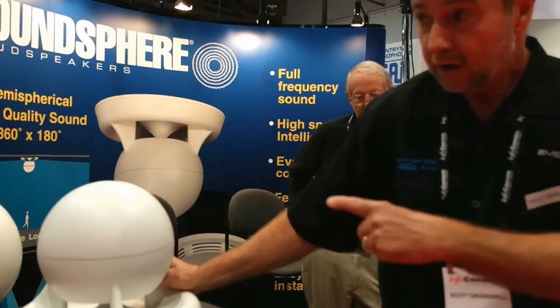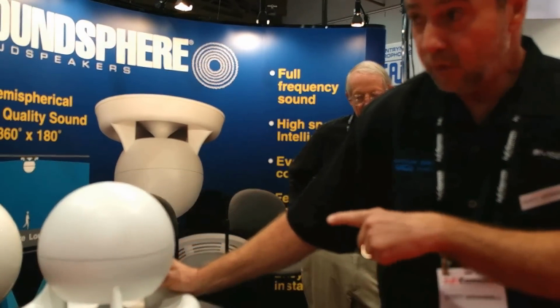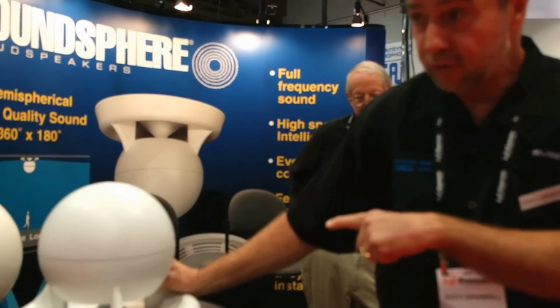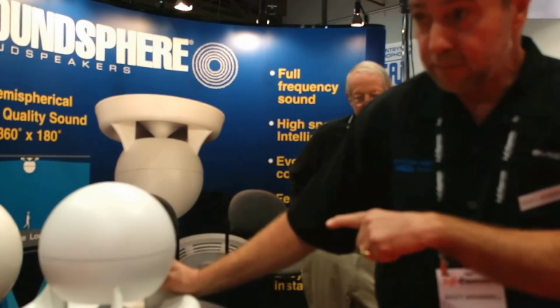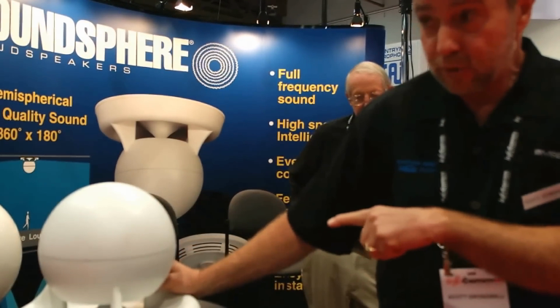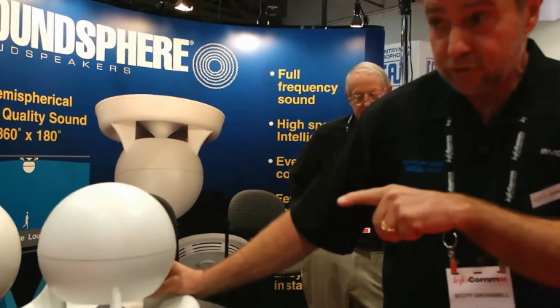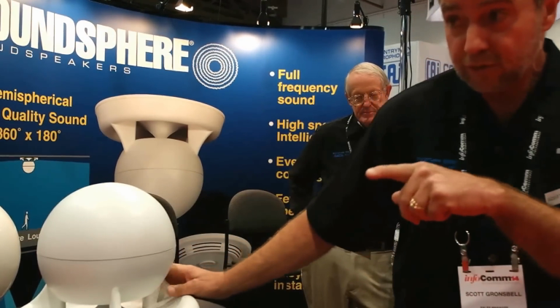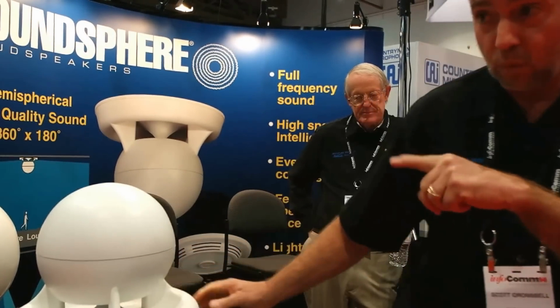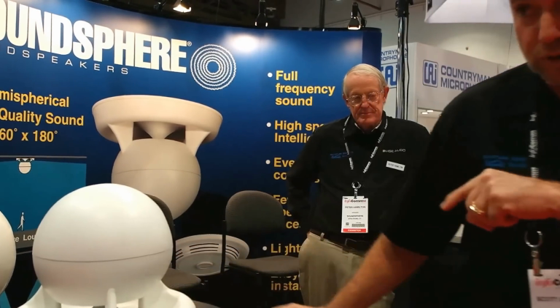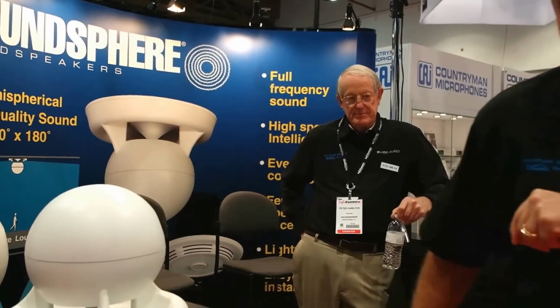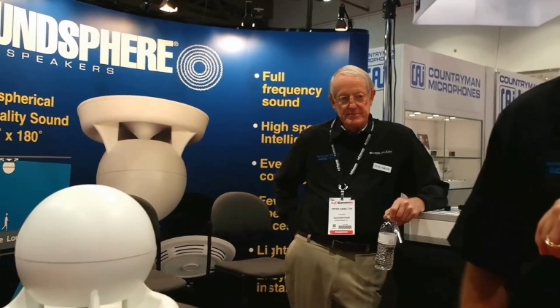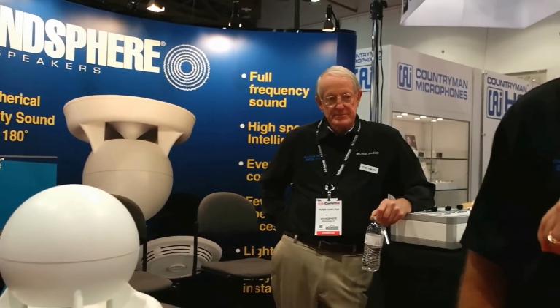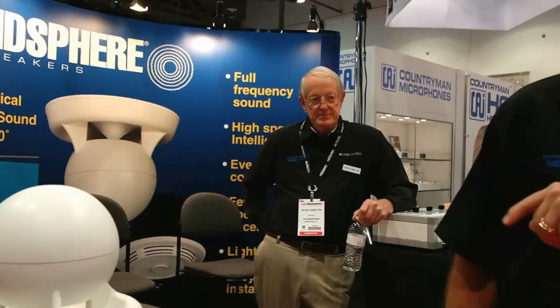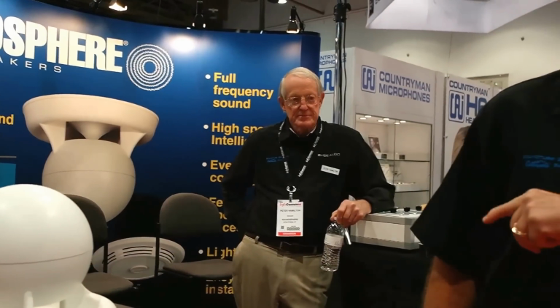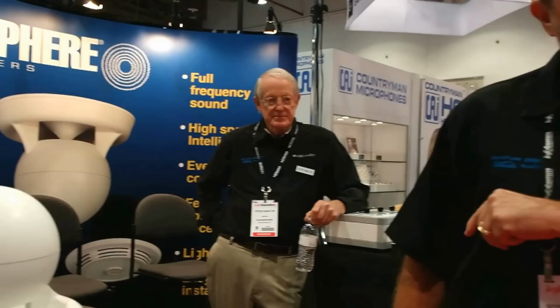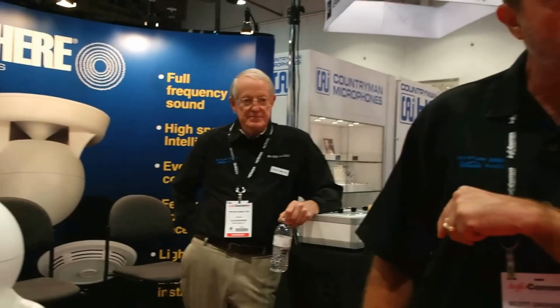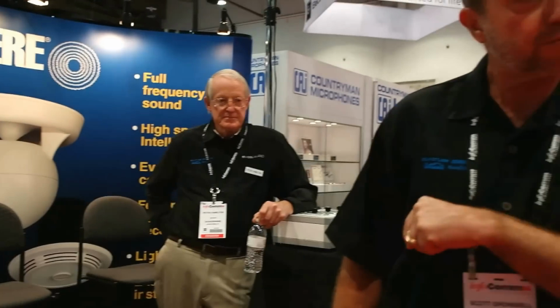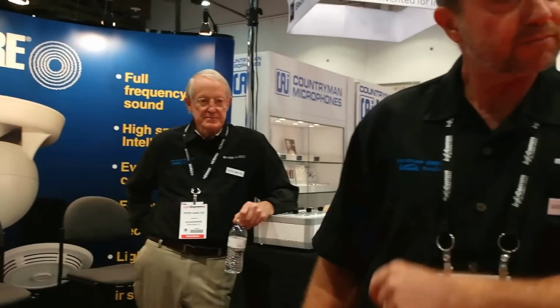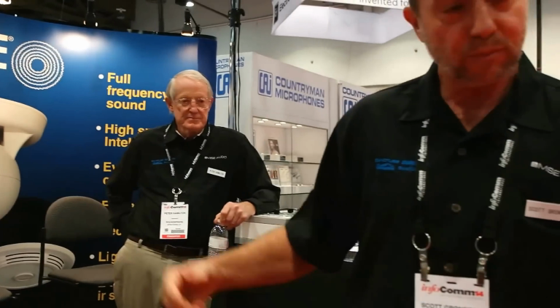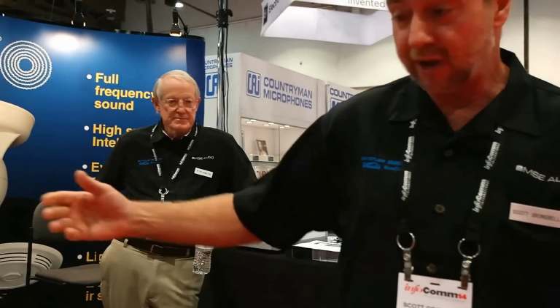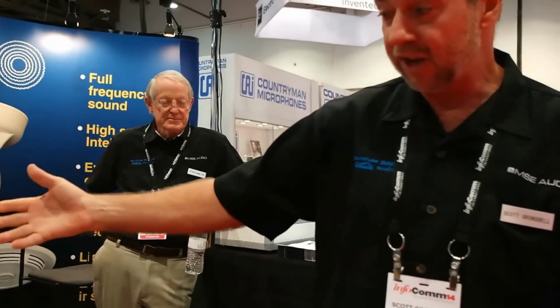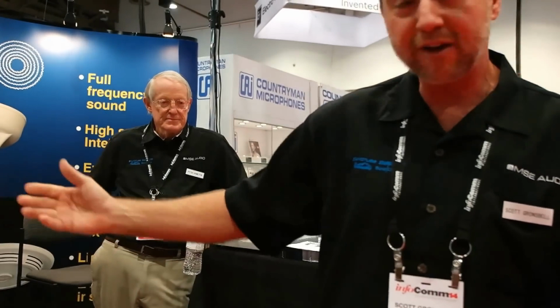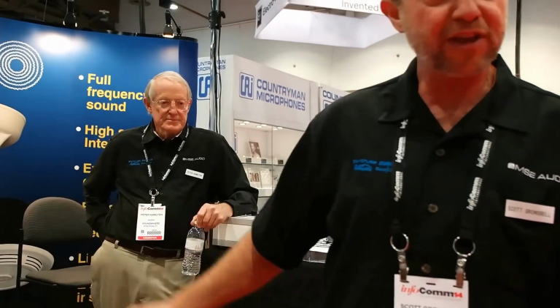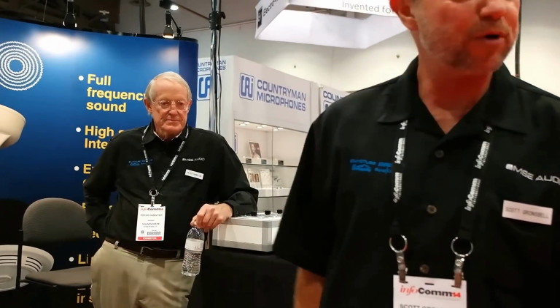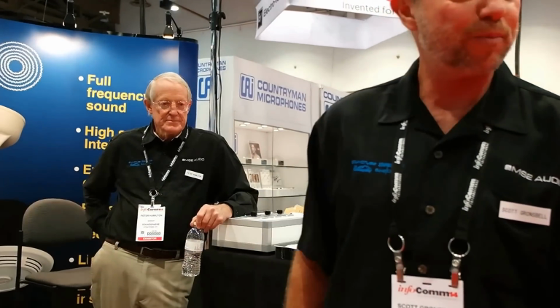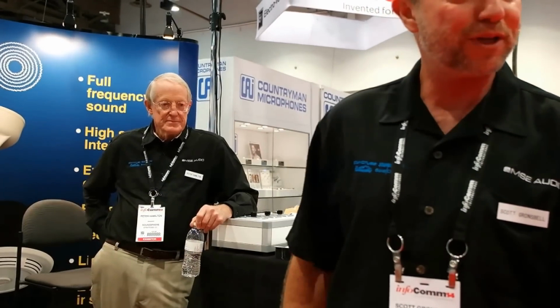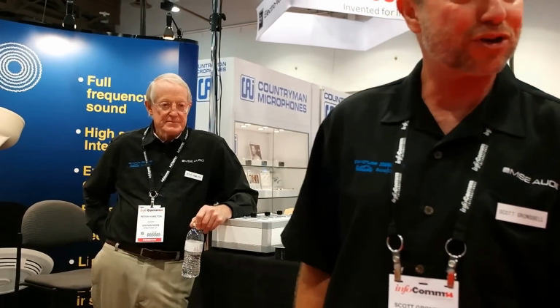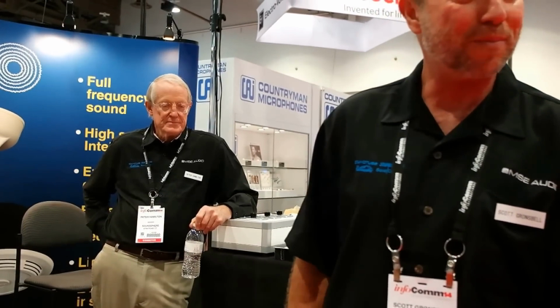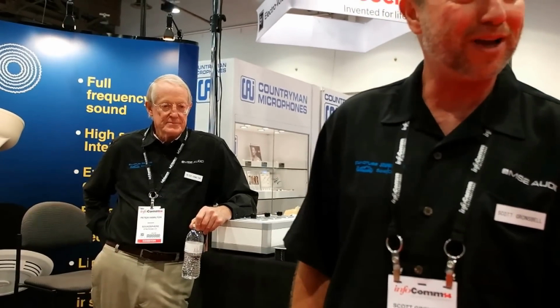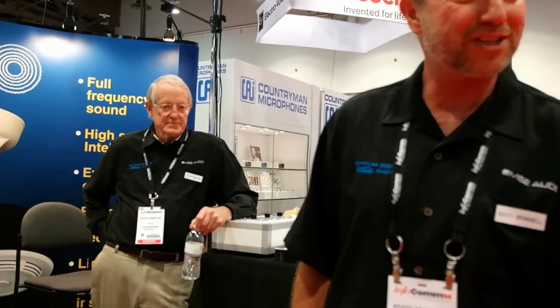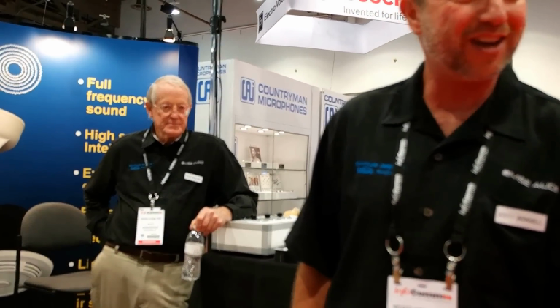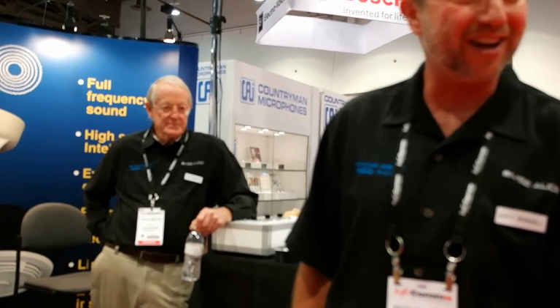We are in booth 10014. We have a live demo. Please come by and say hi.